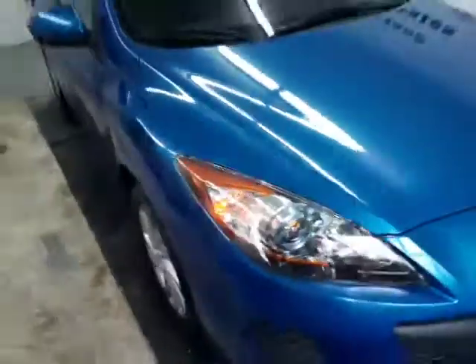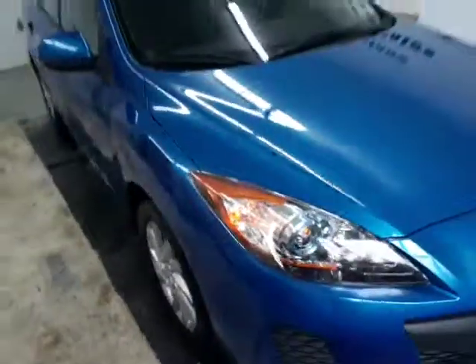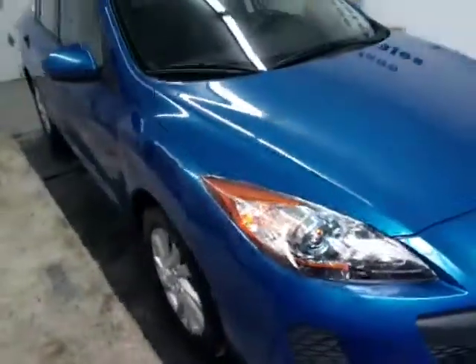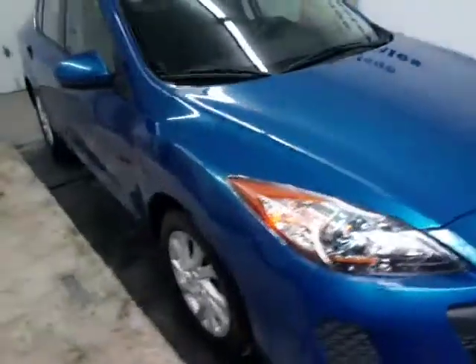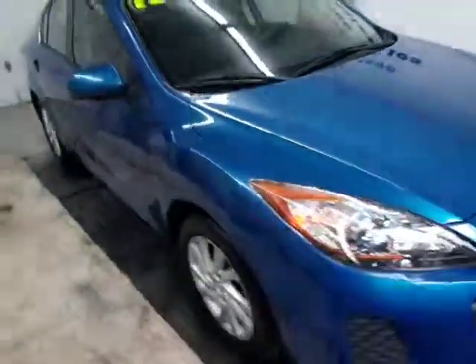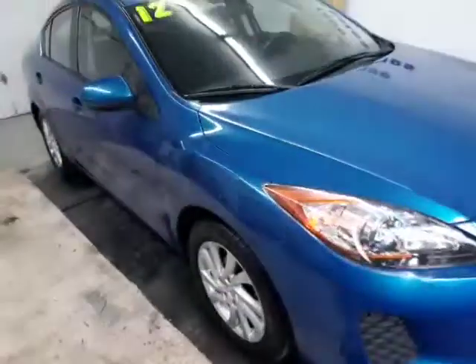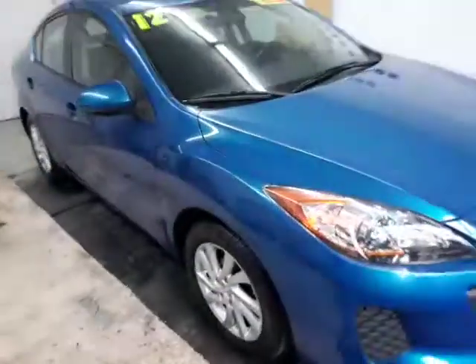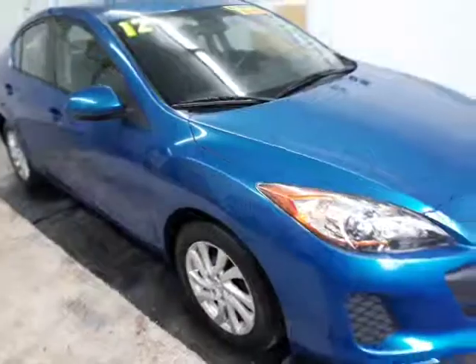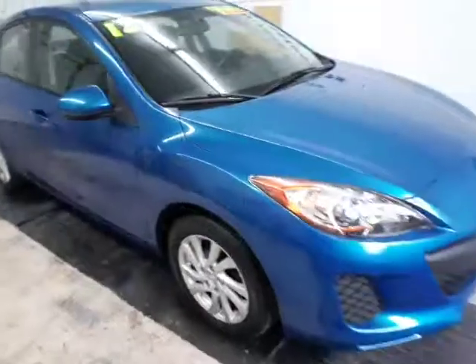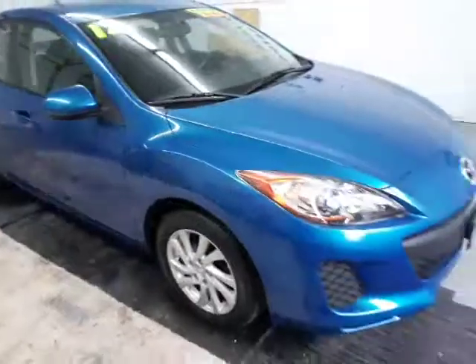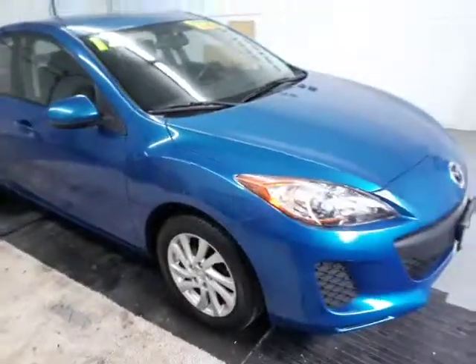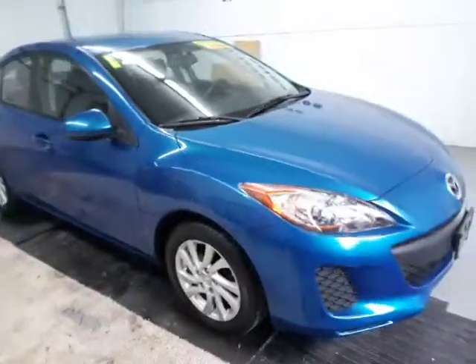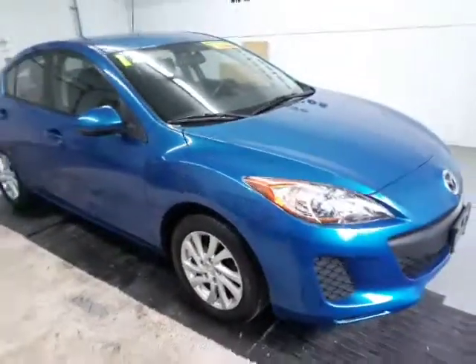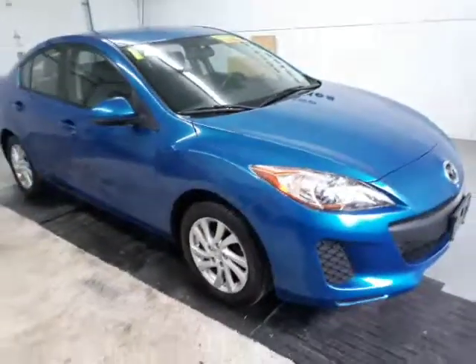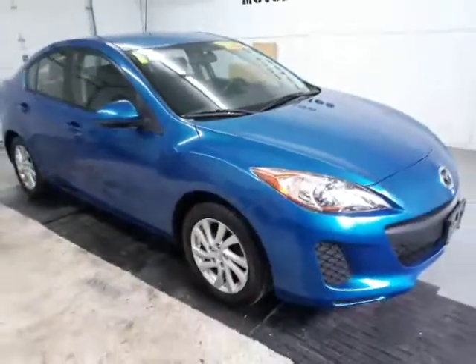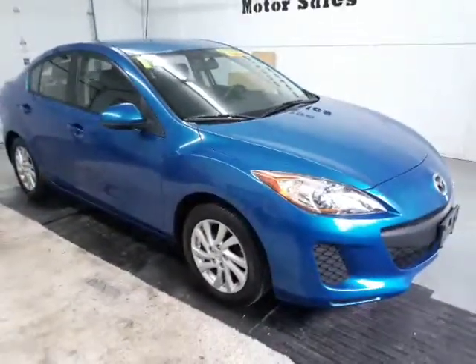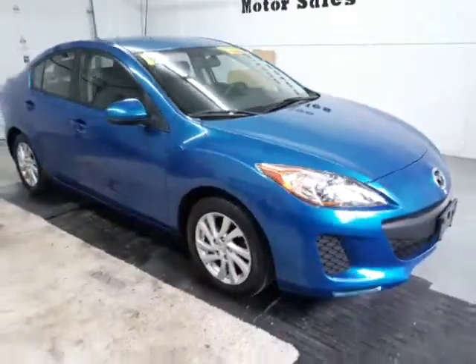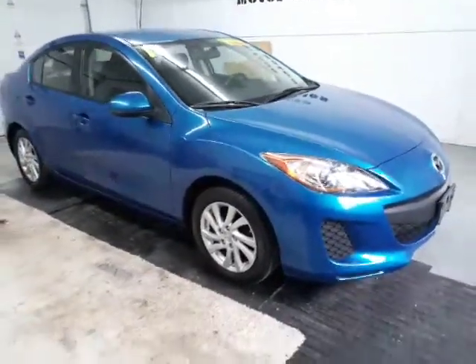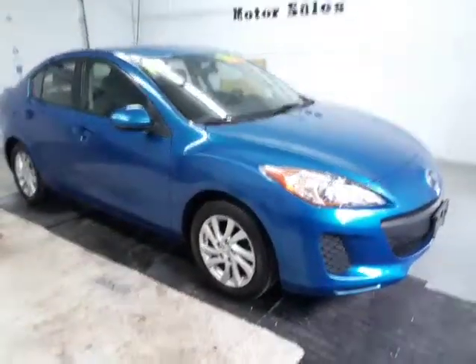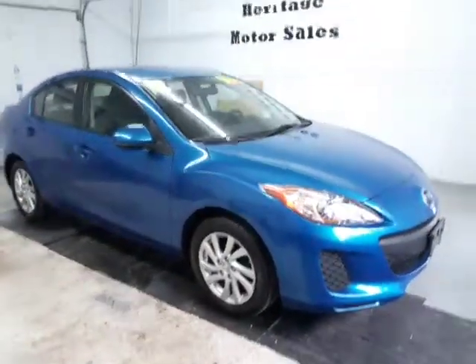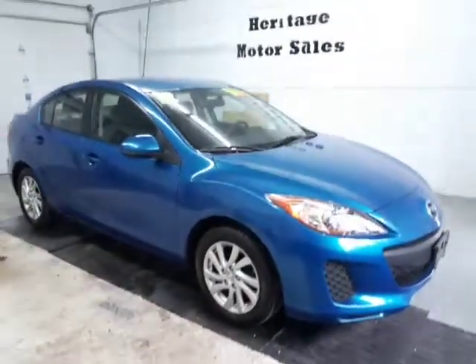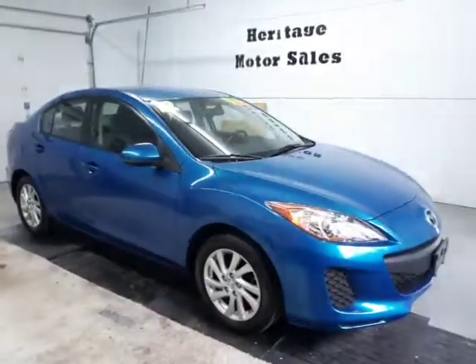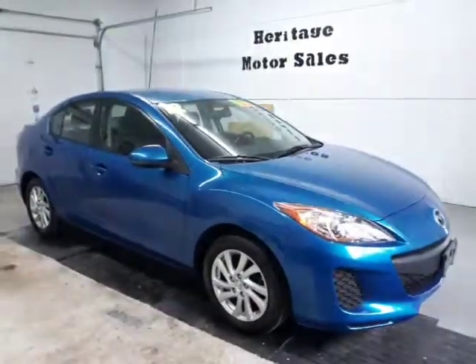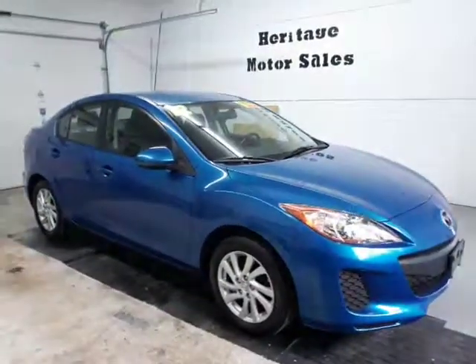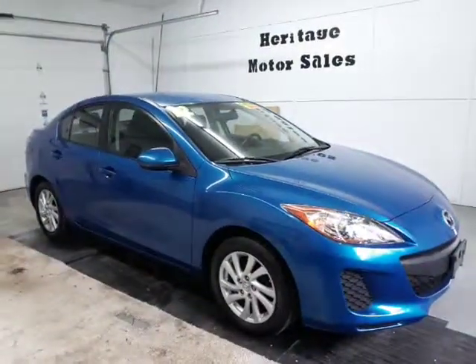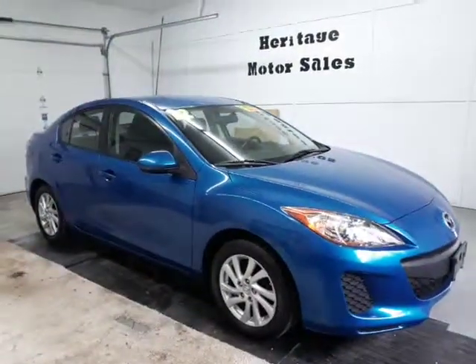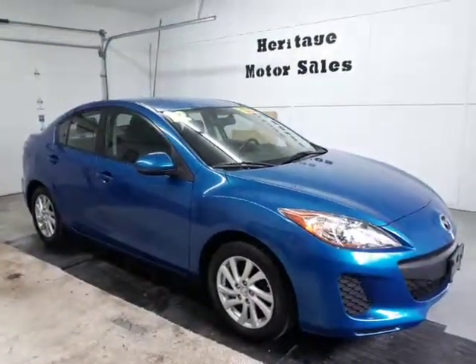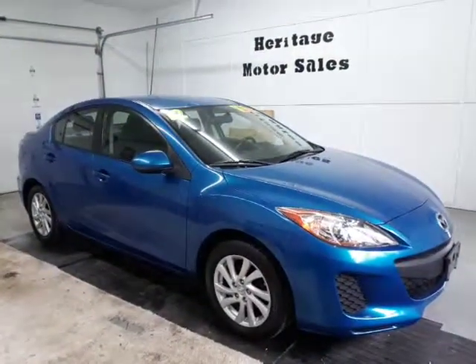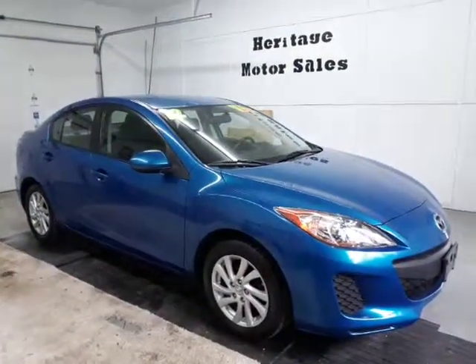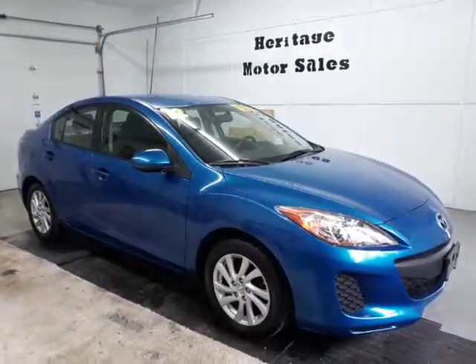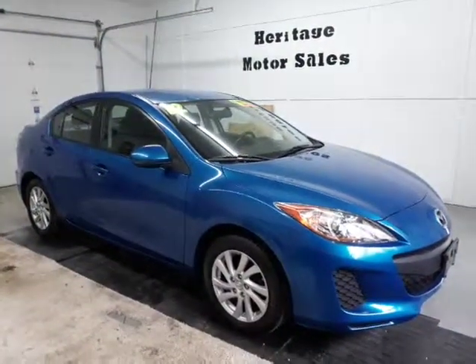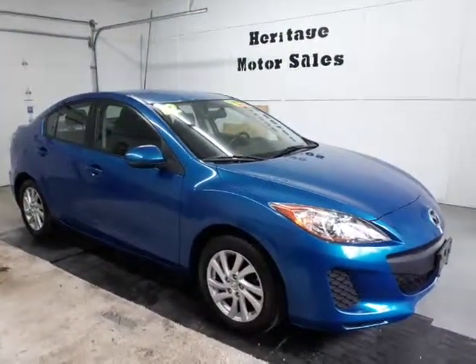For more information you can give us a call or visit us online at heritagemotorsales.com.